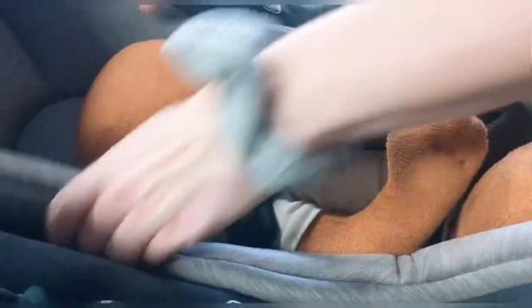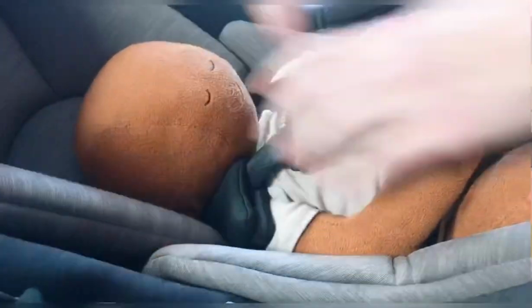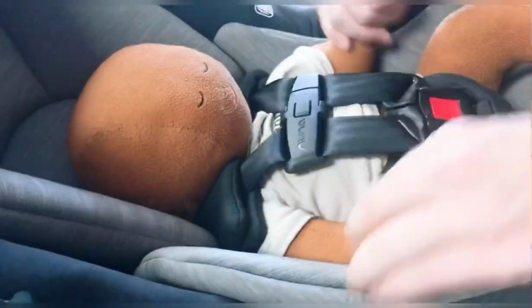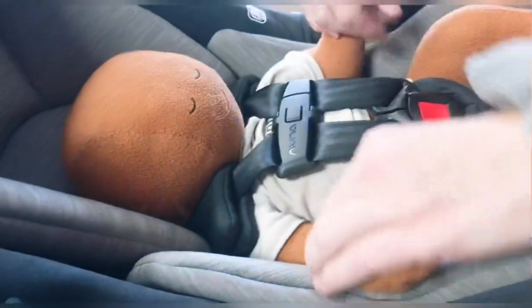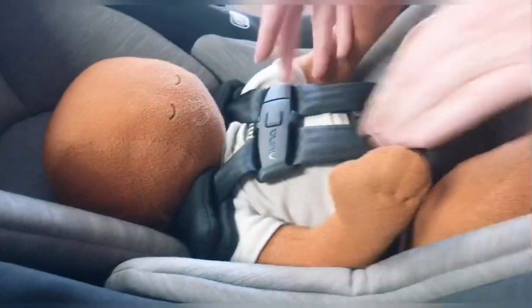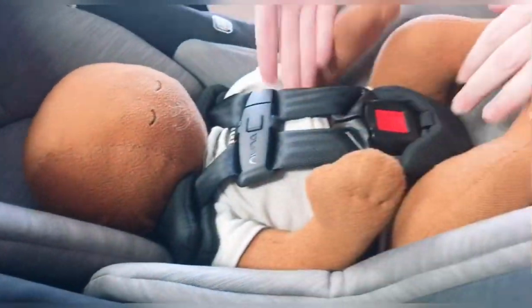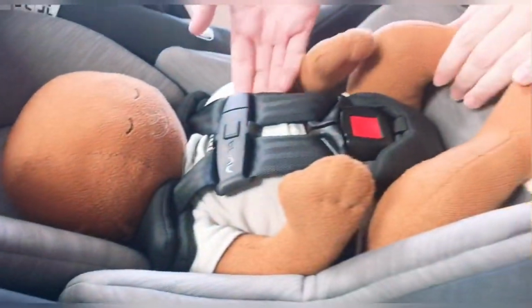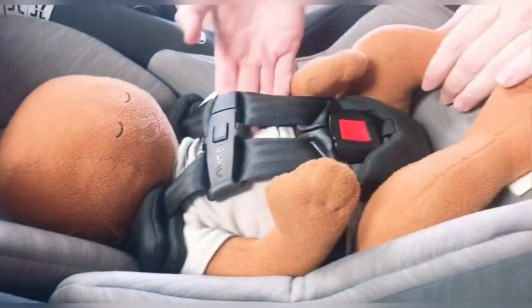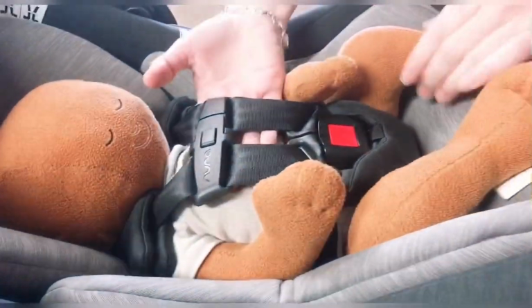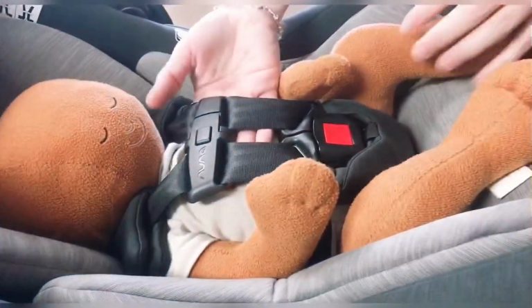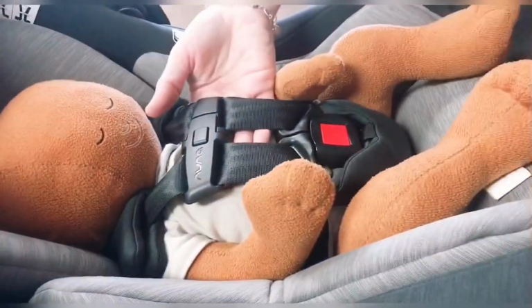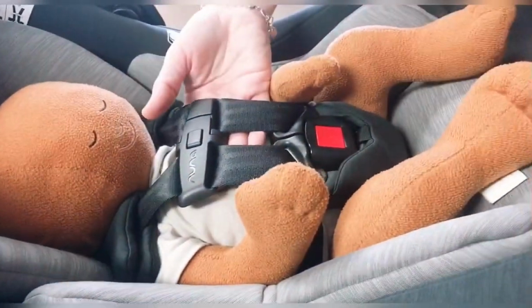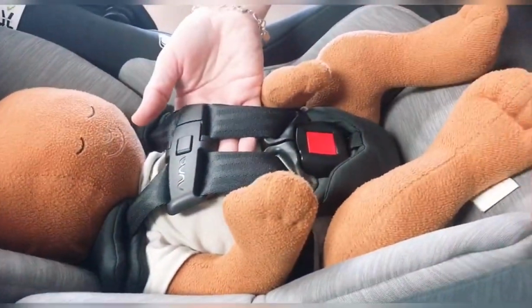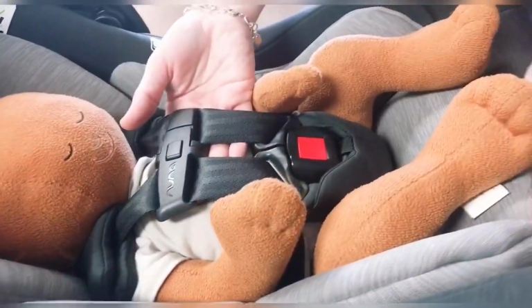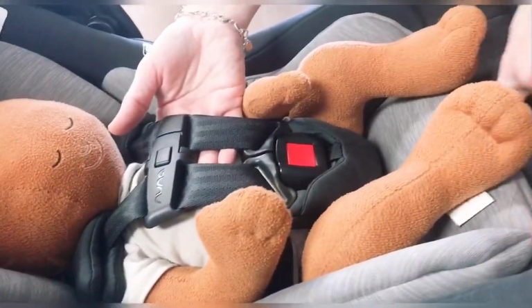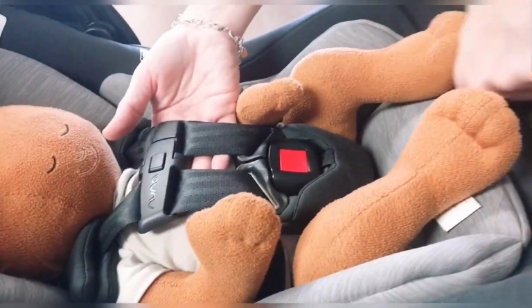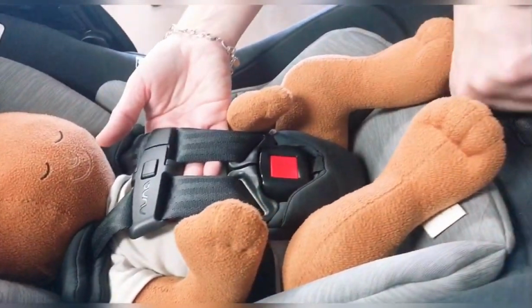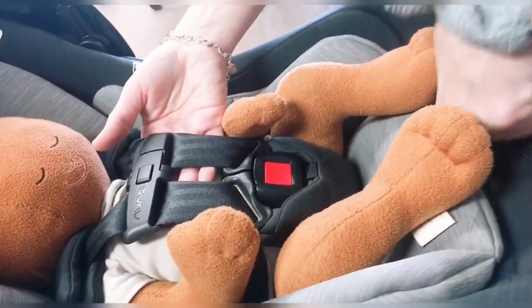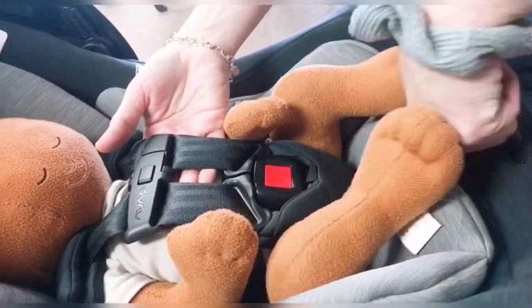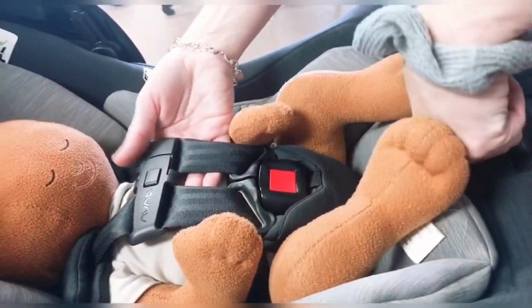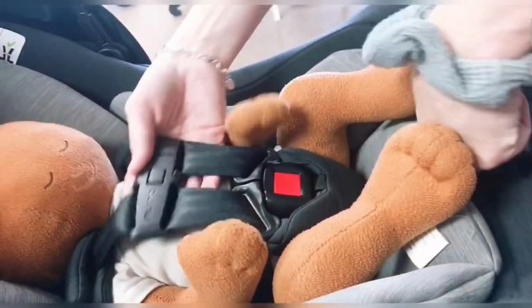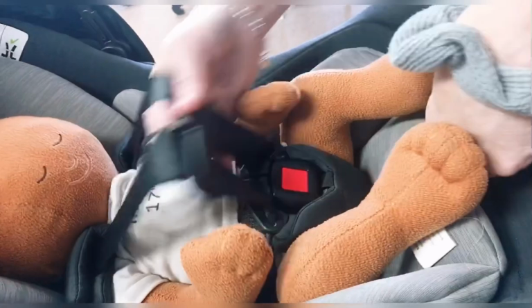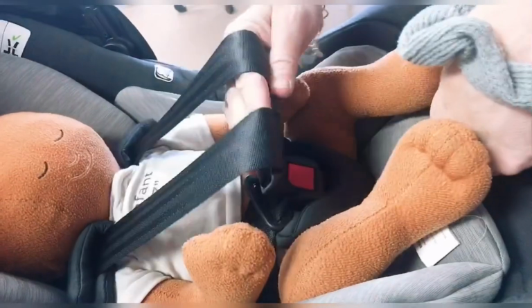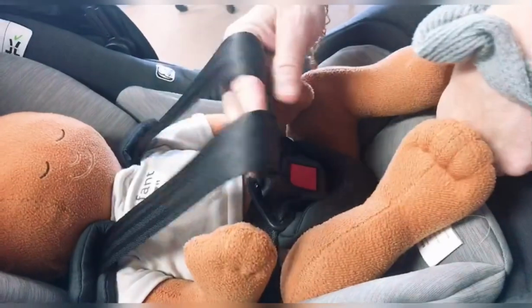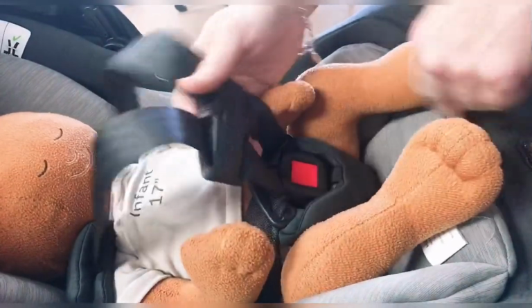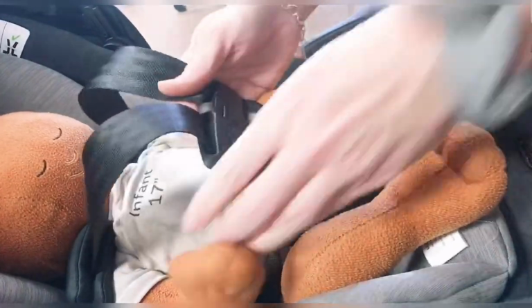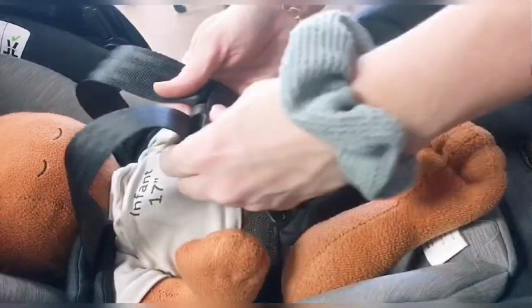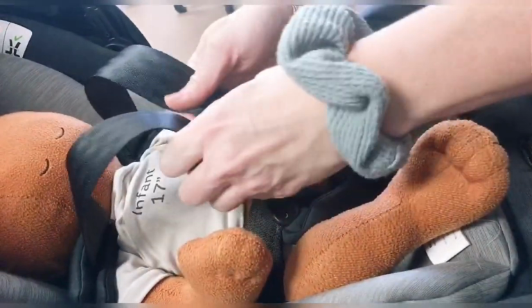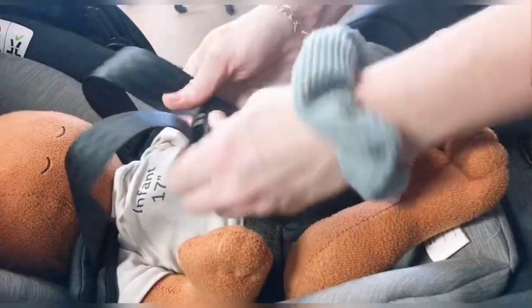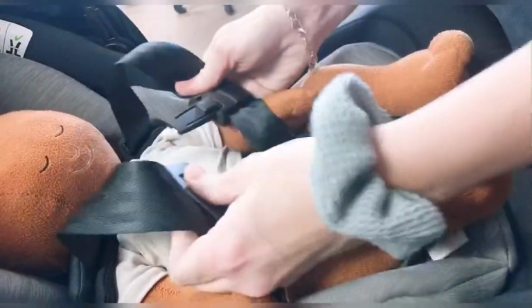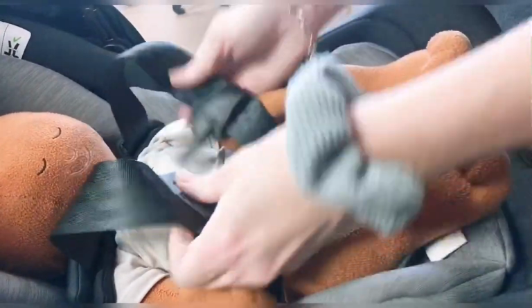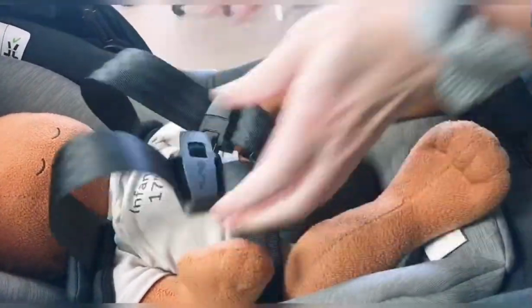To loosen: put your hand behind here, press and hold the button, pull forward from the top, and unsnap it.